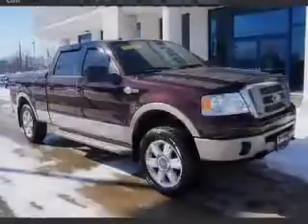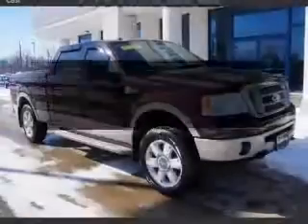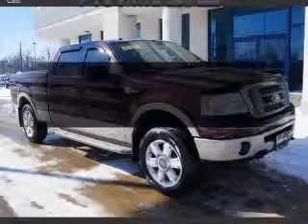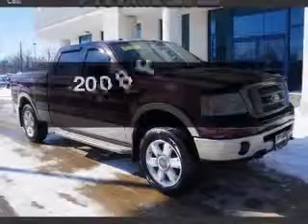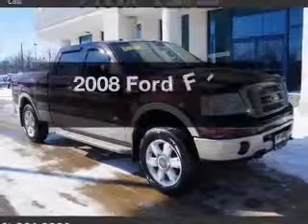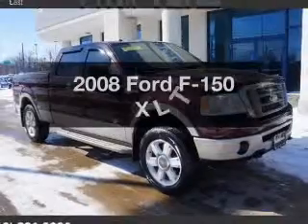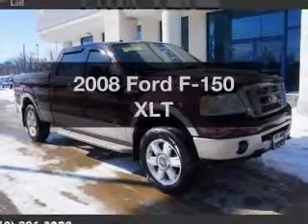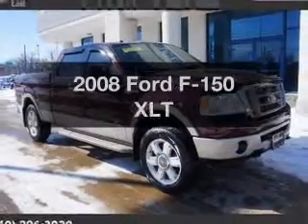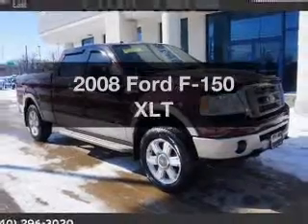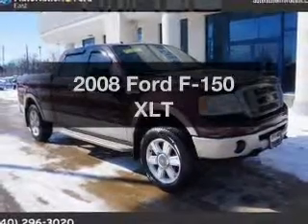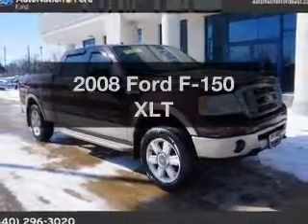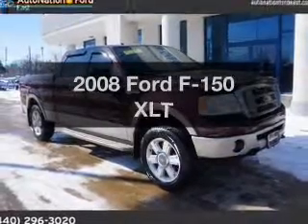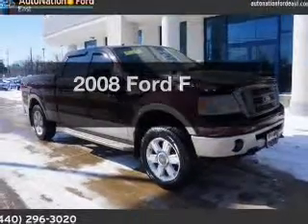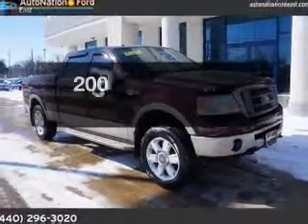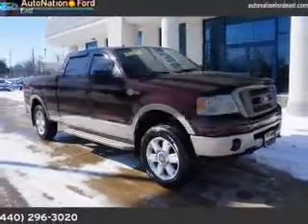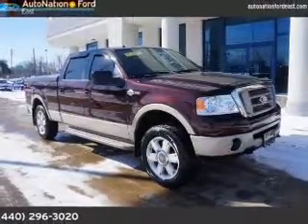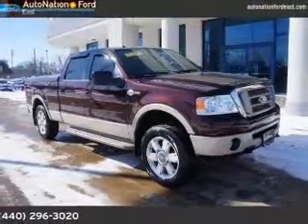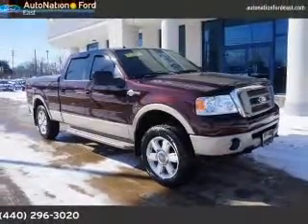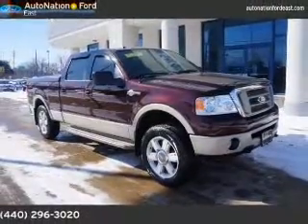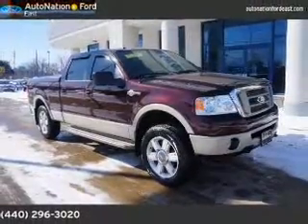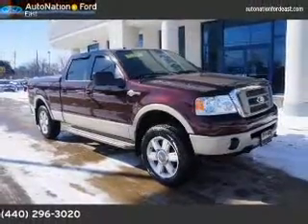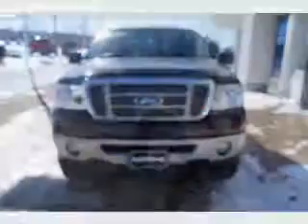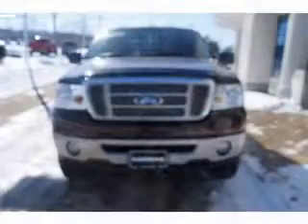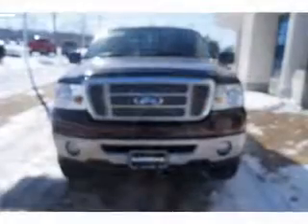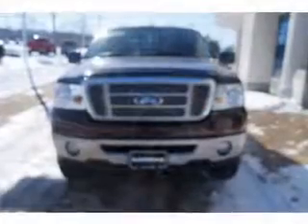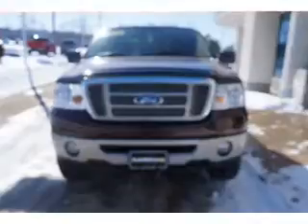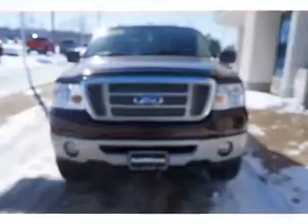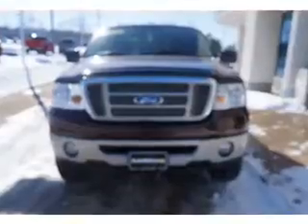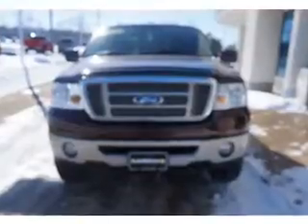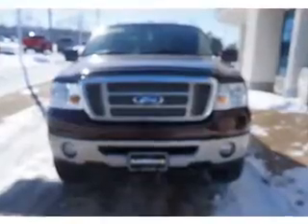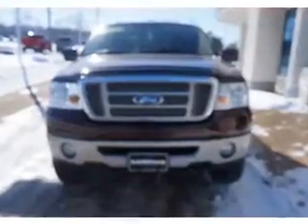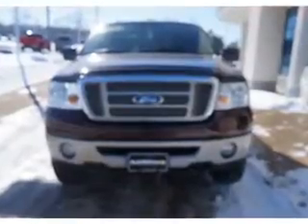Get noticed in this 2008 Ford F-150. Travel the roads in style and comfort in this great vehicle.